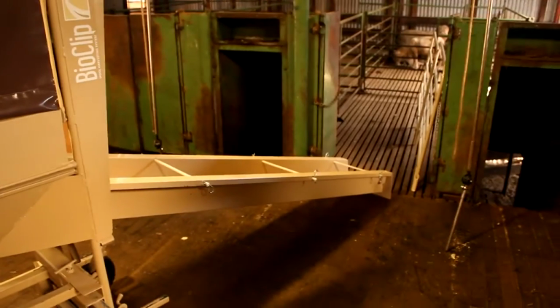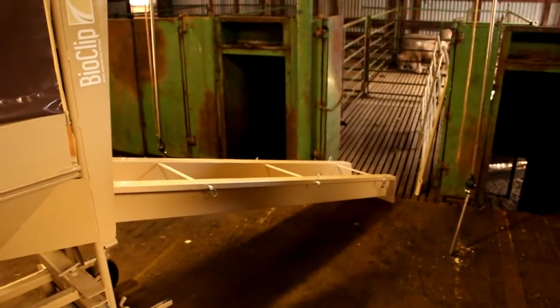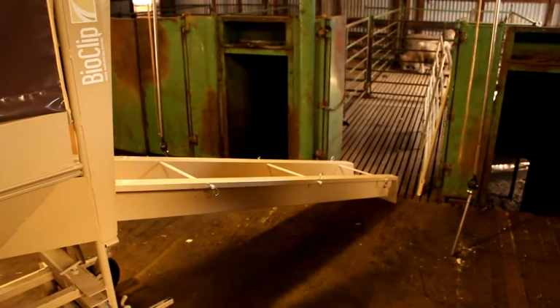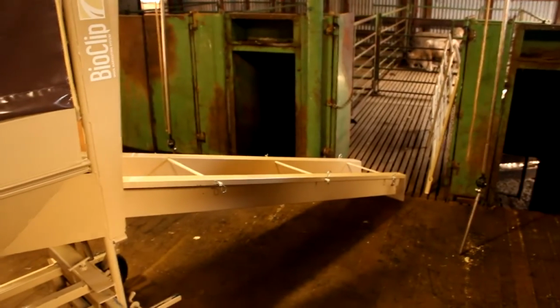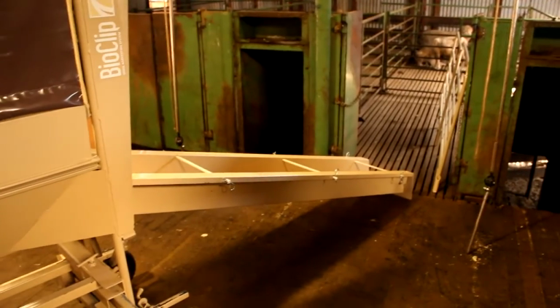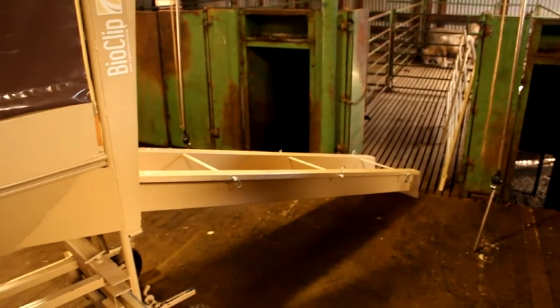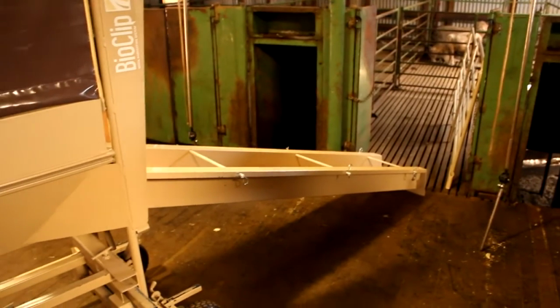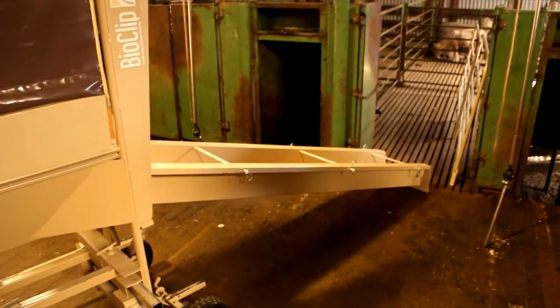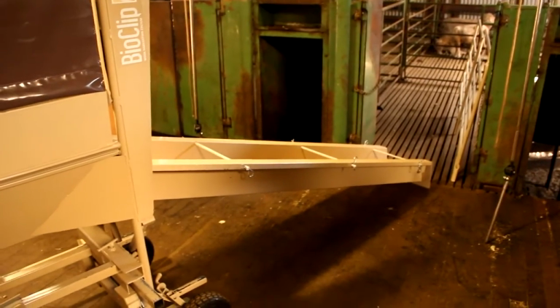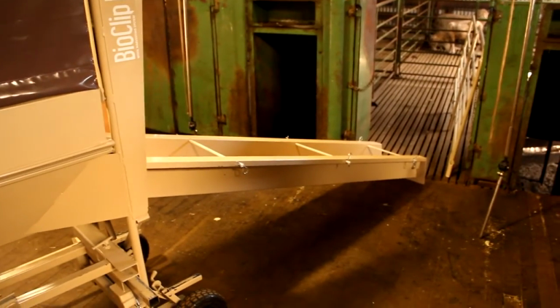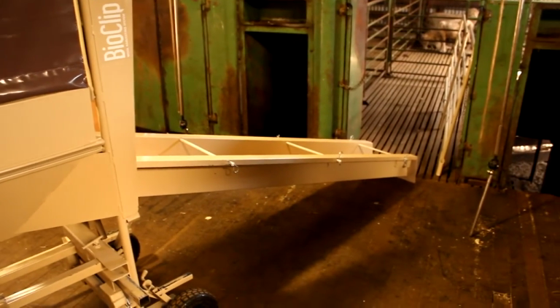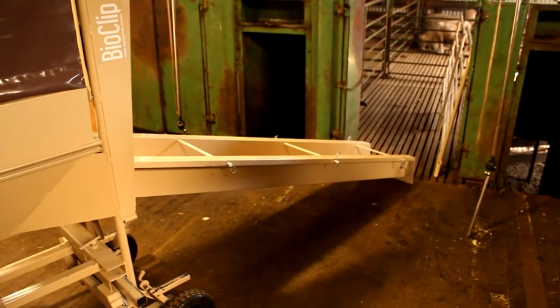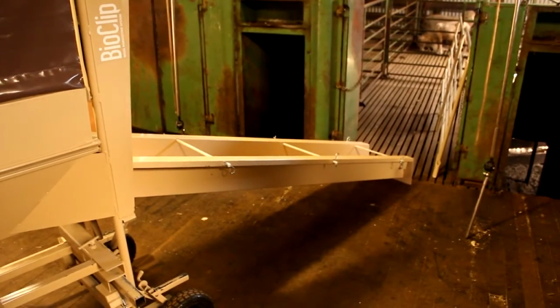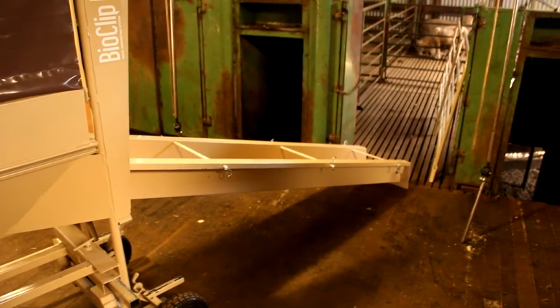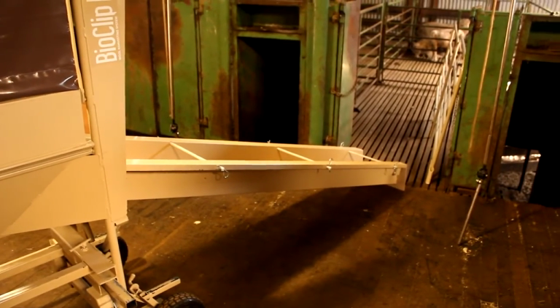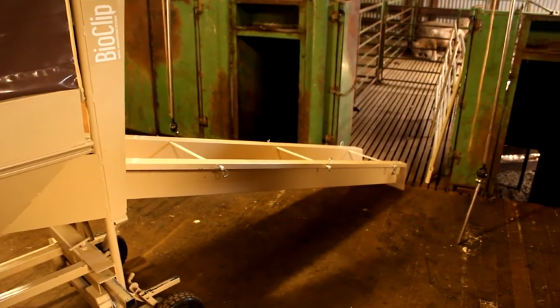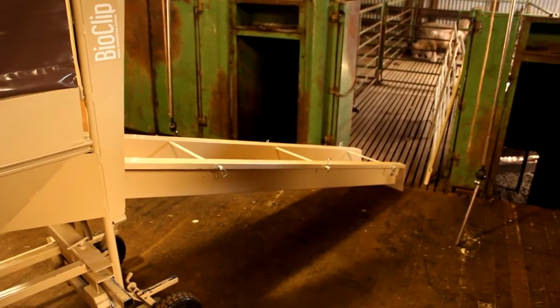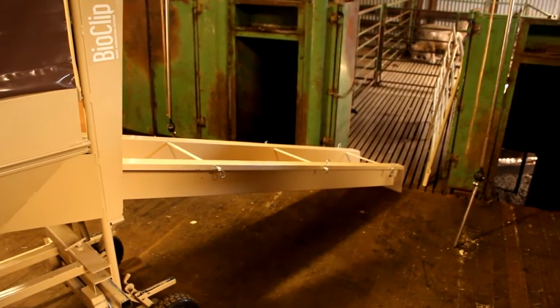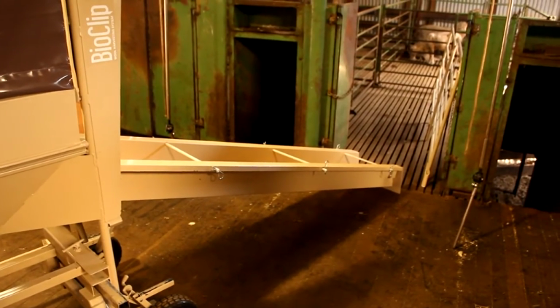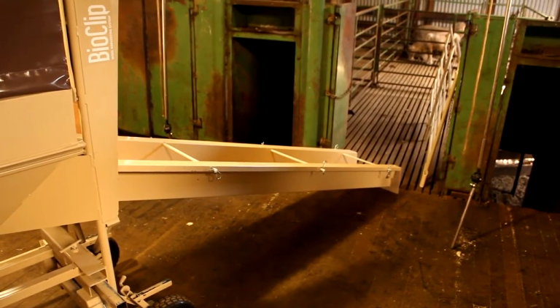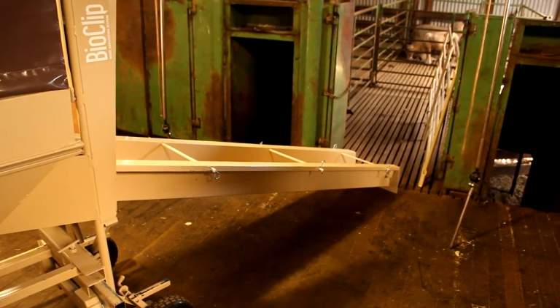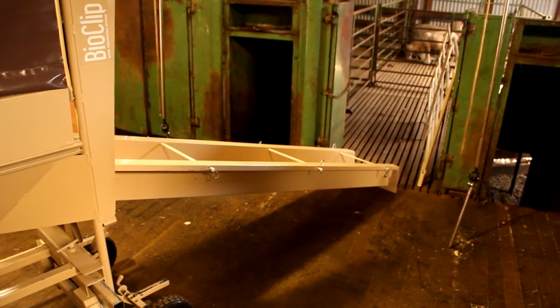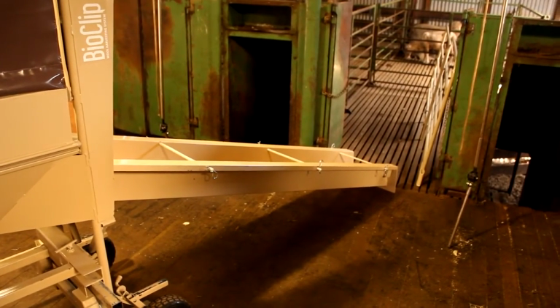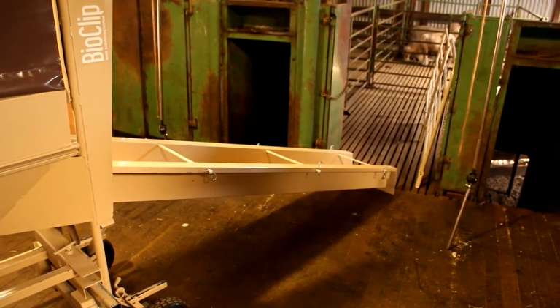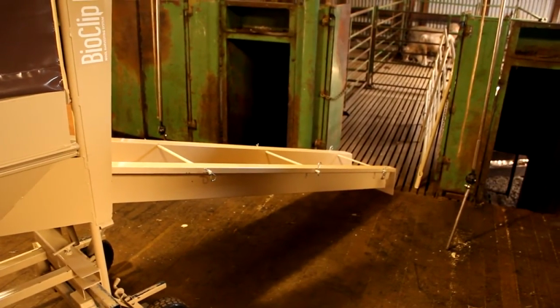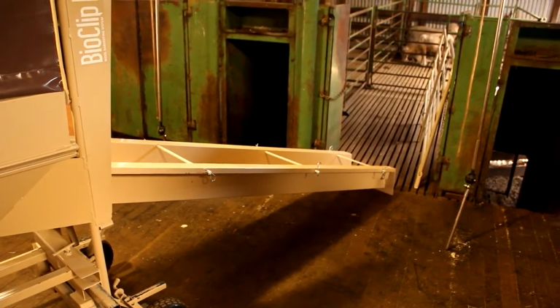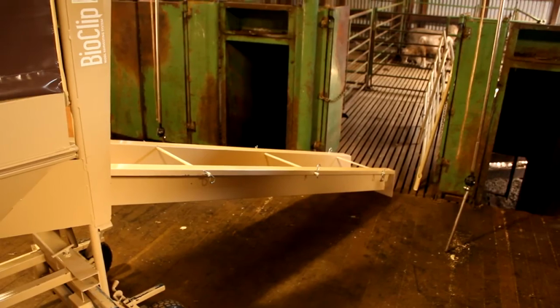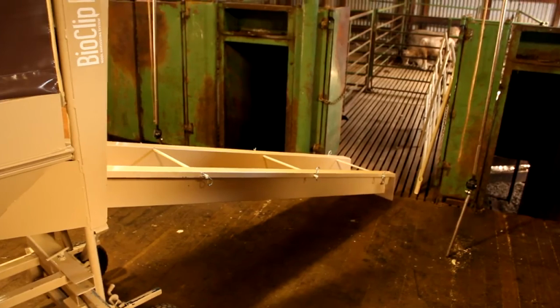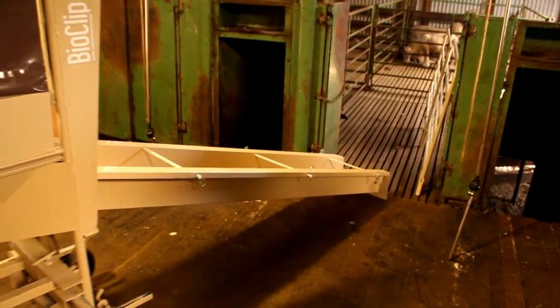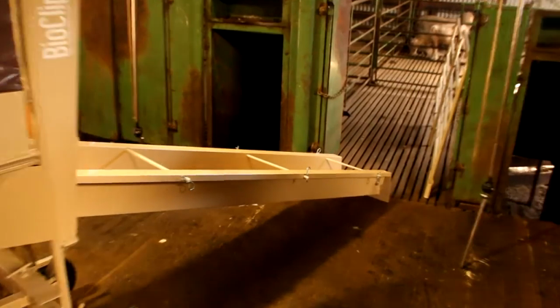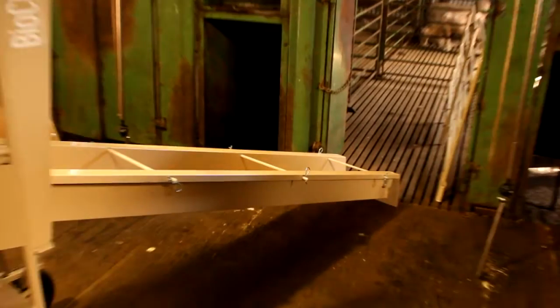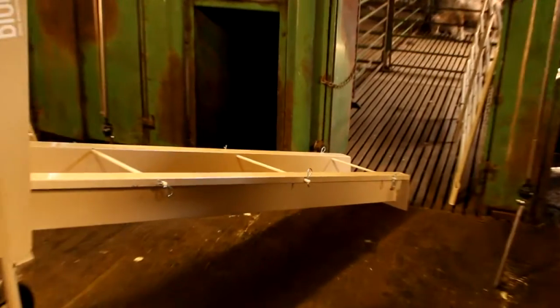Next, refine the position of the handler and the ramp base to the sheep yards.